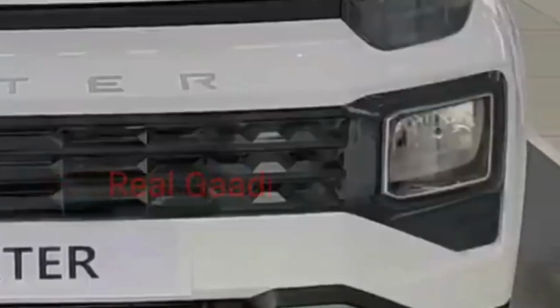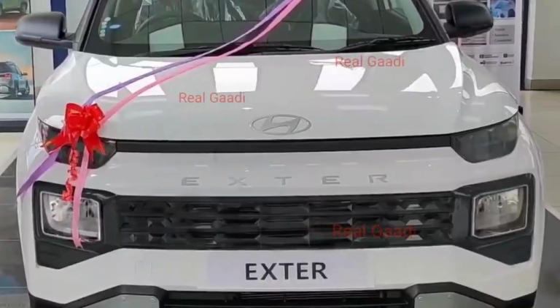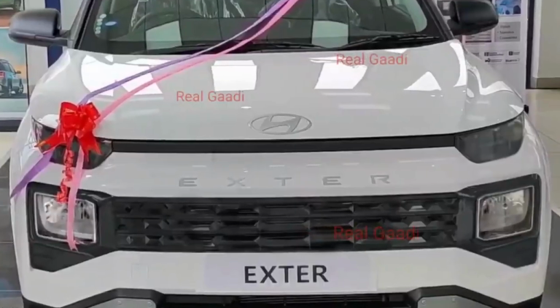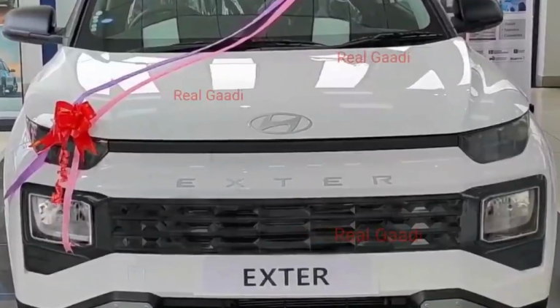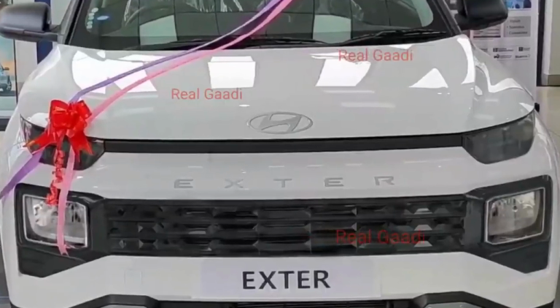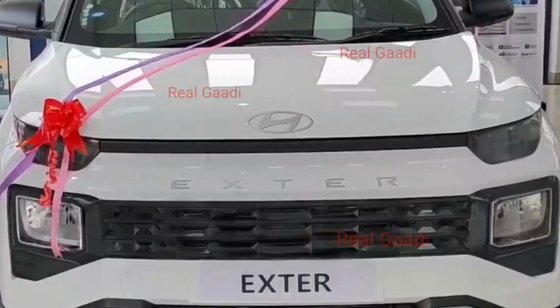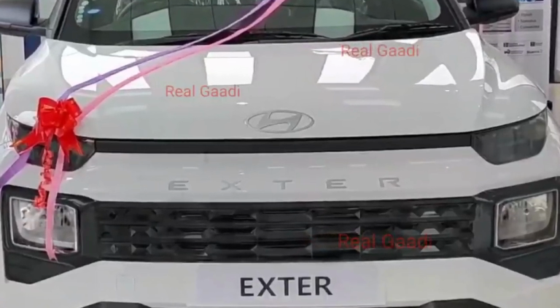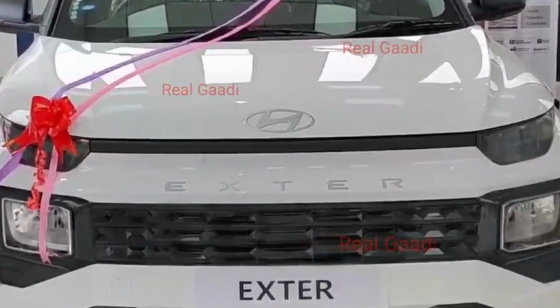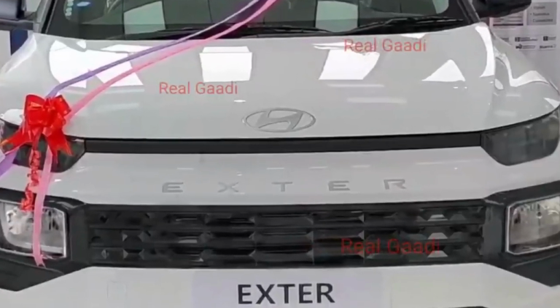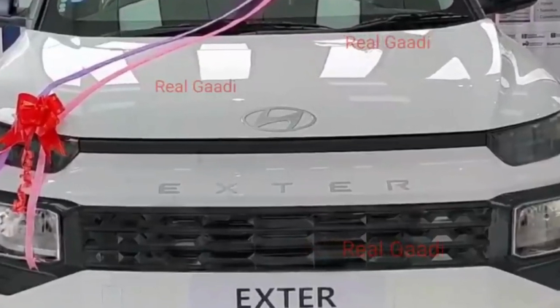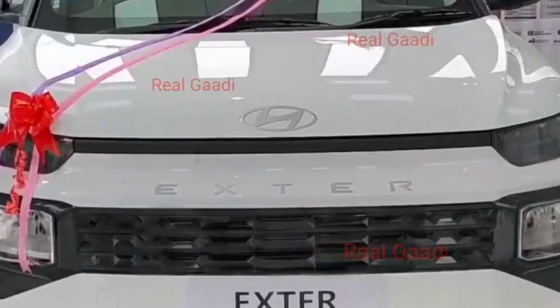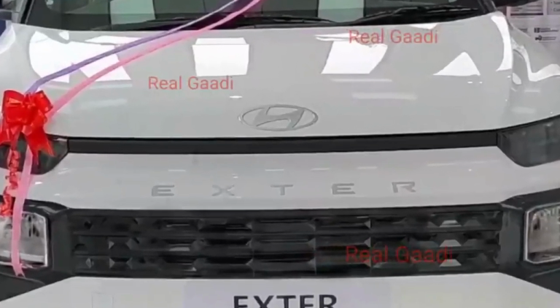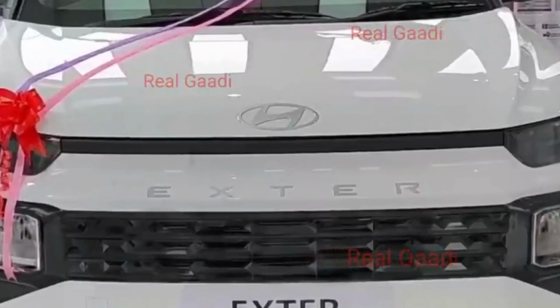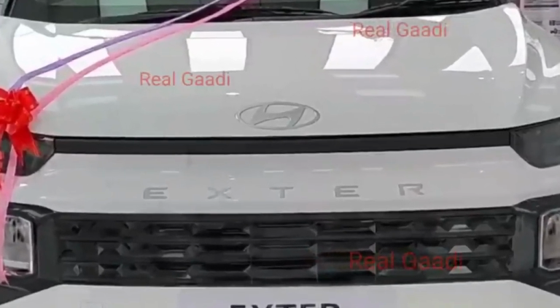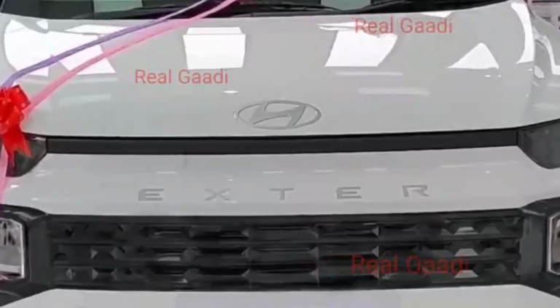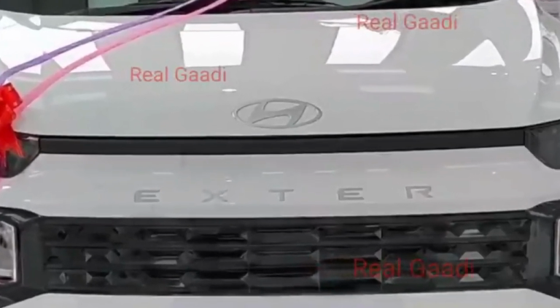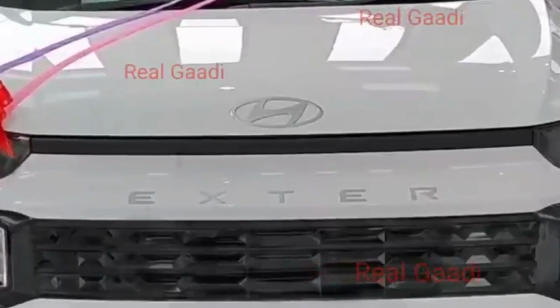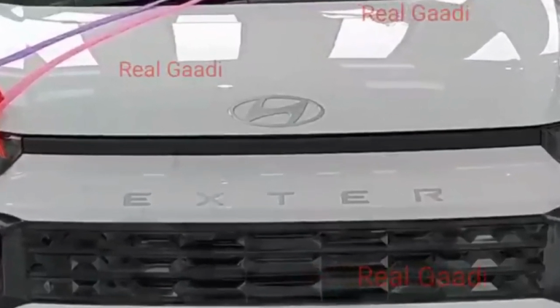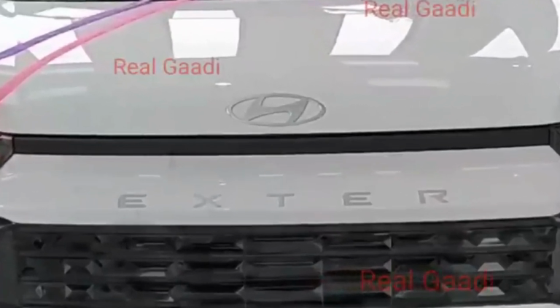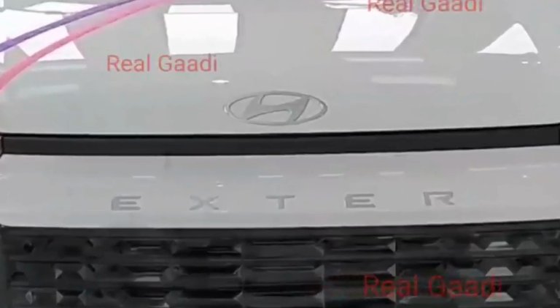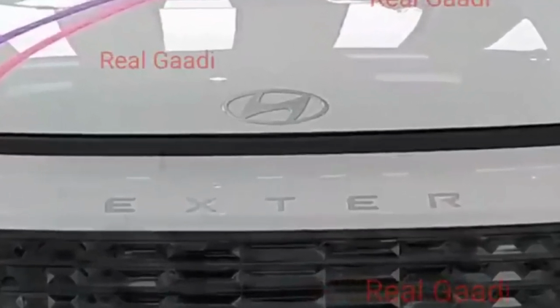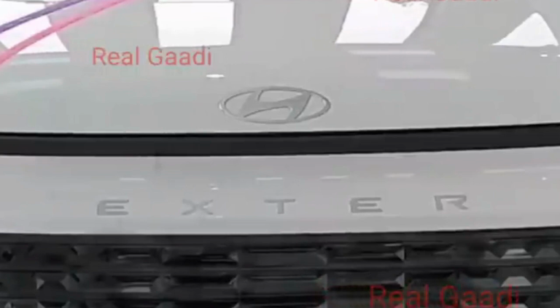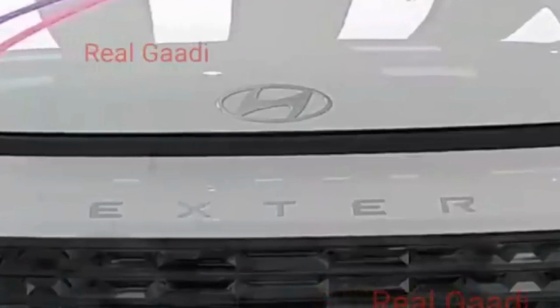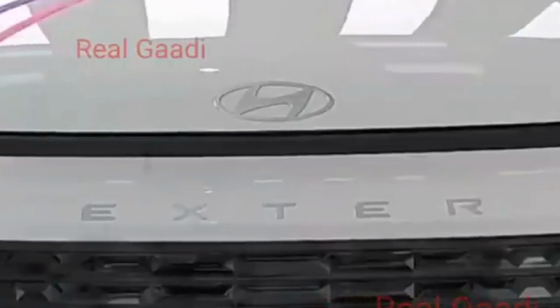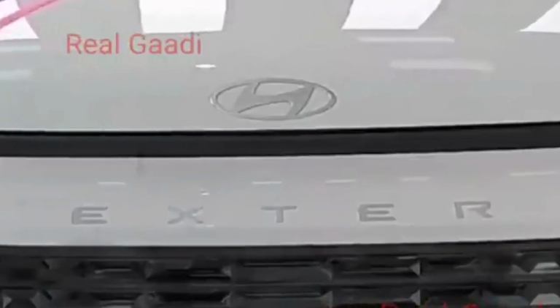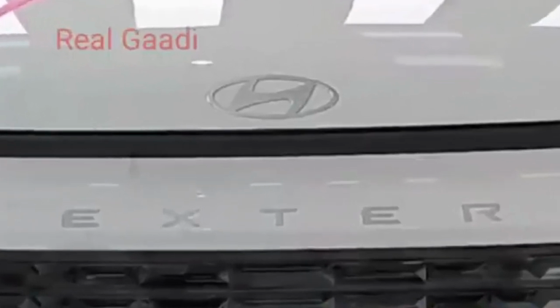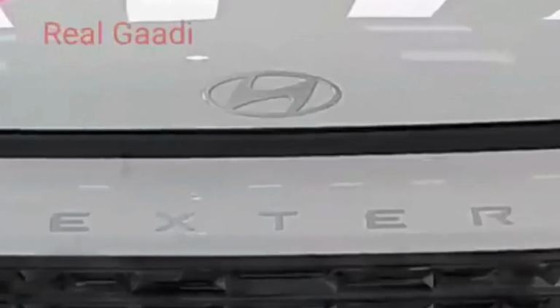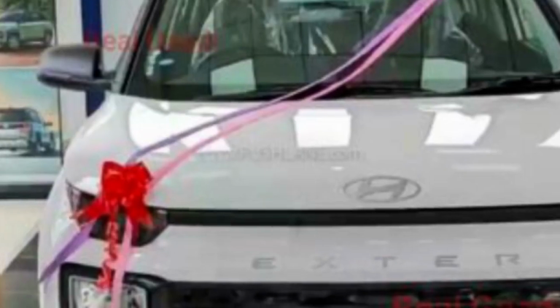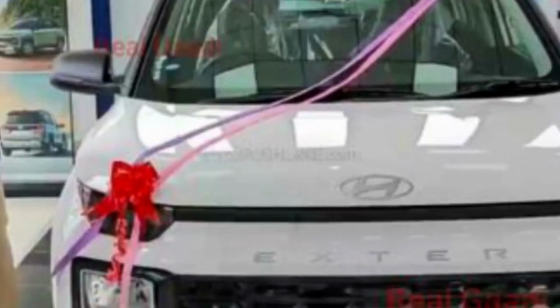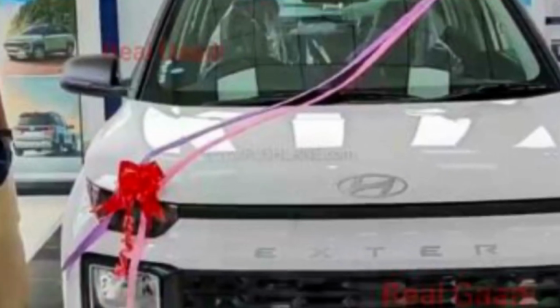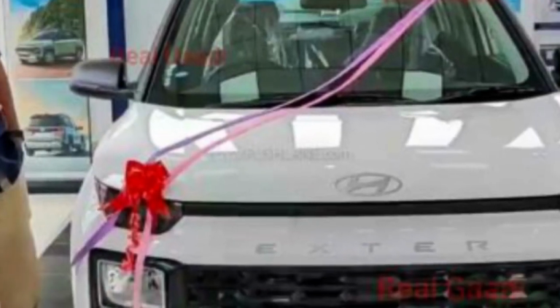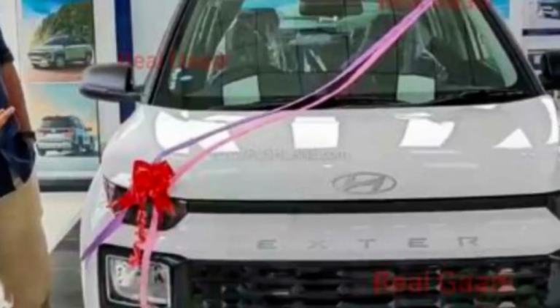You will also get the Exter badge and the Honda badge. Overall, the front profile still looks decent.